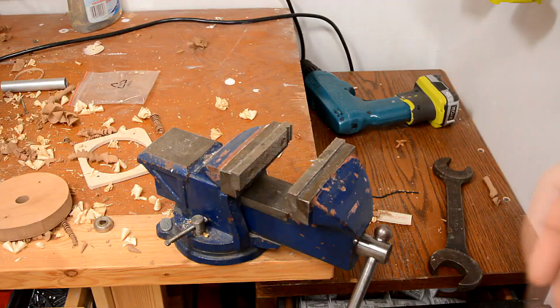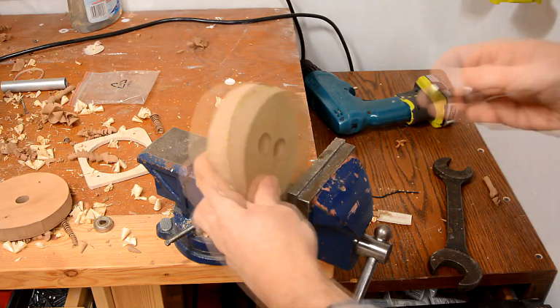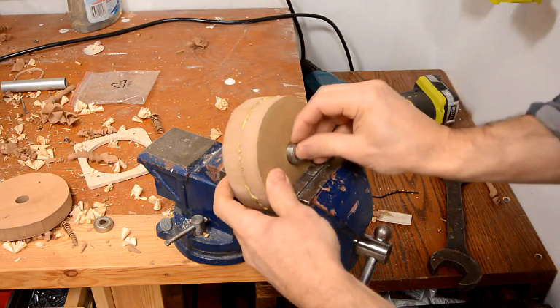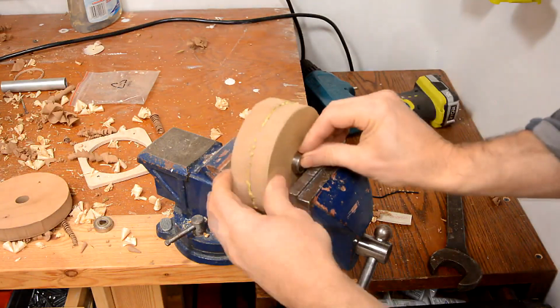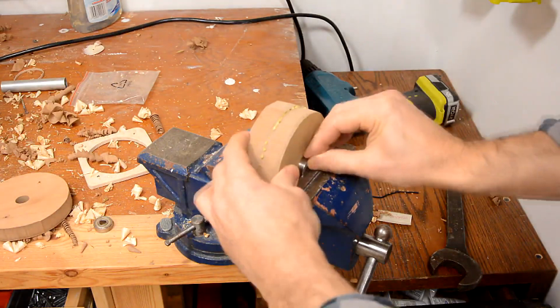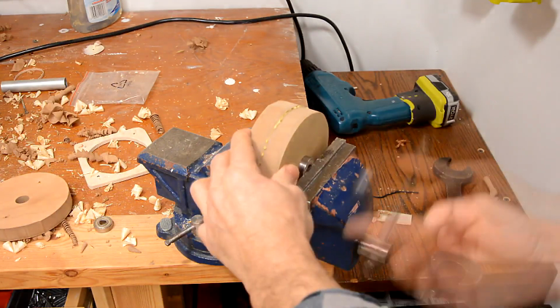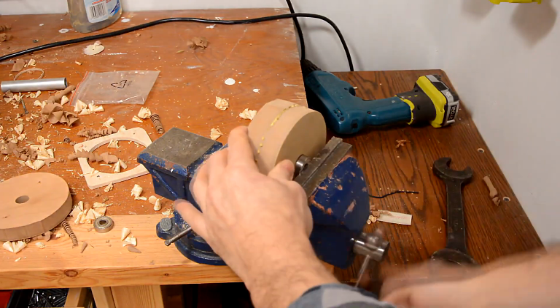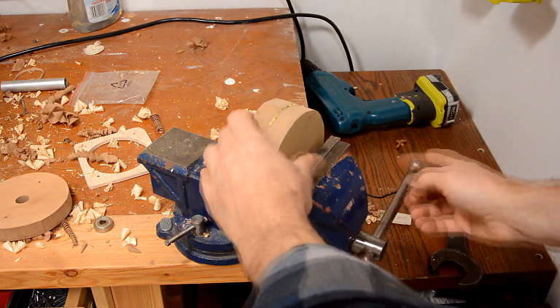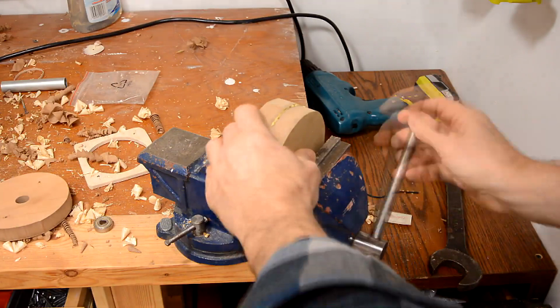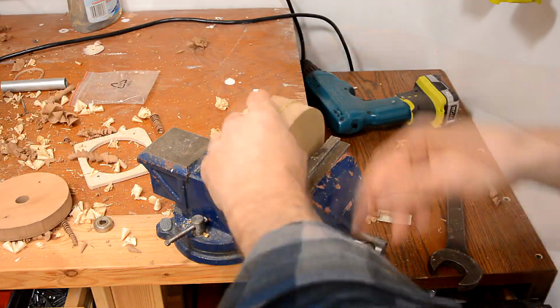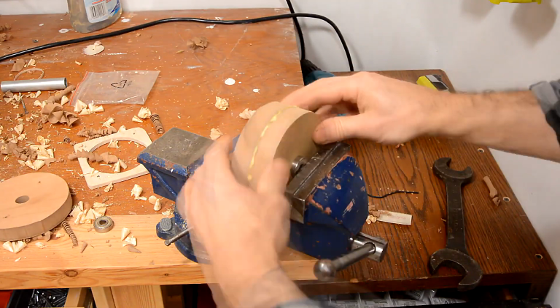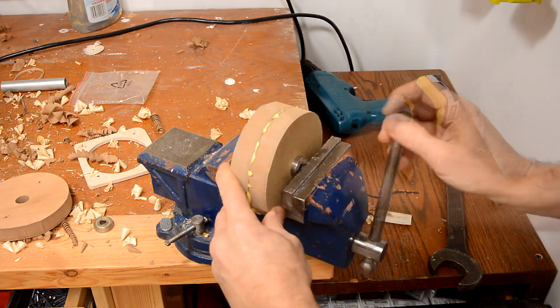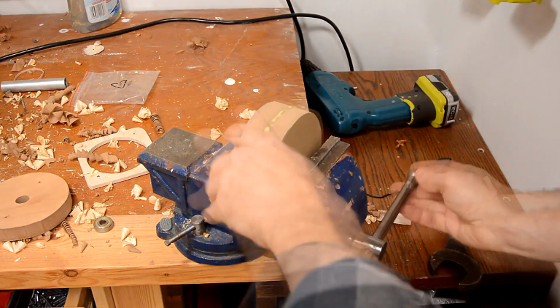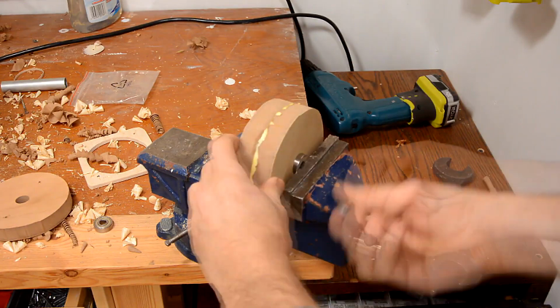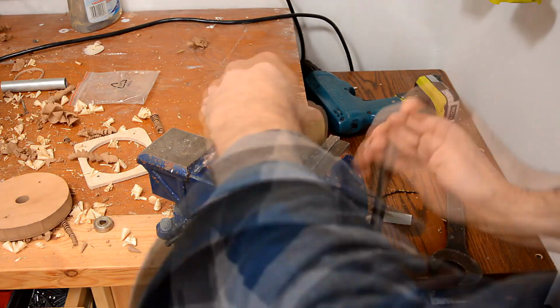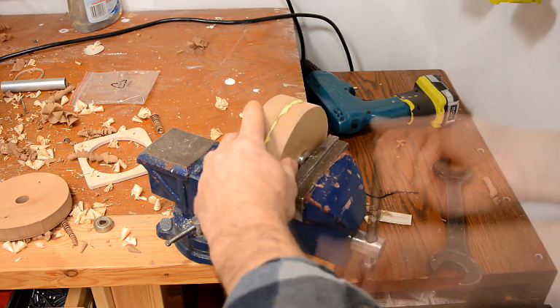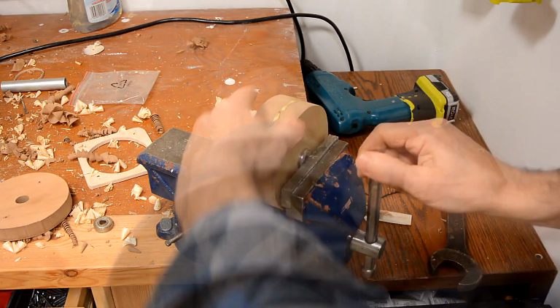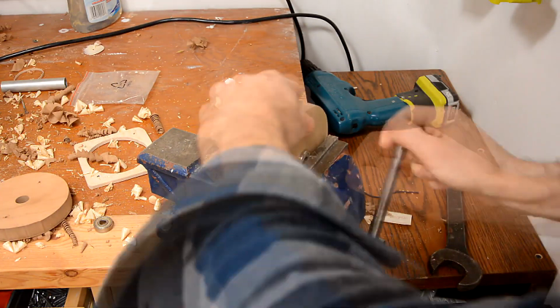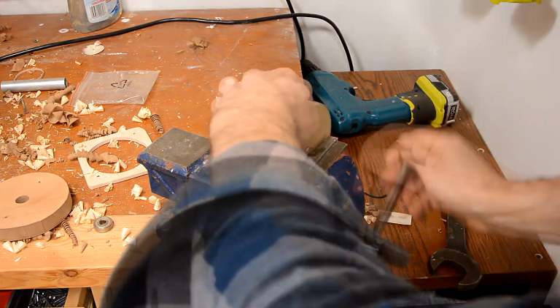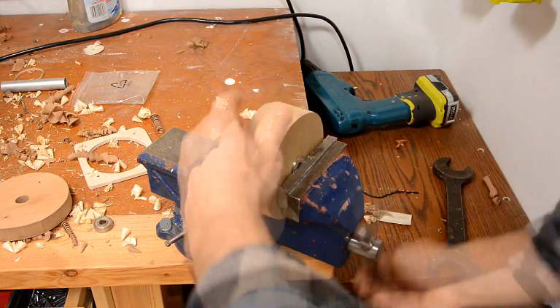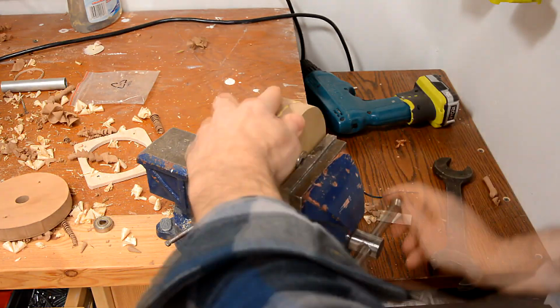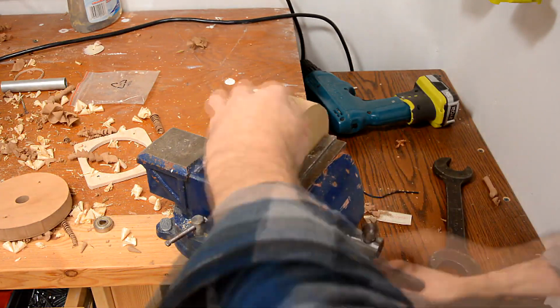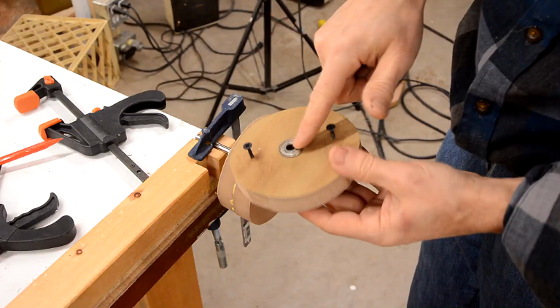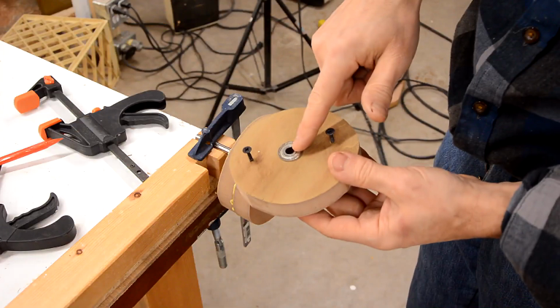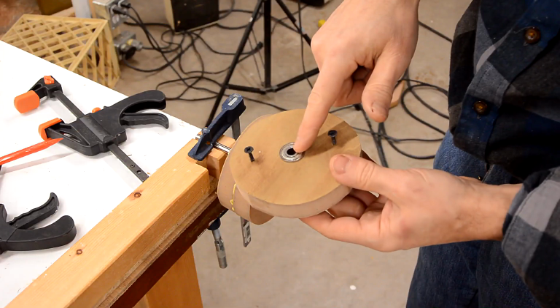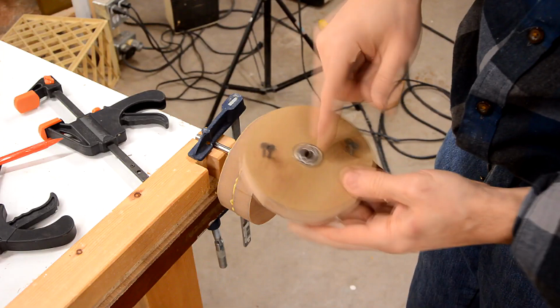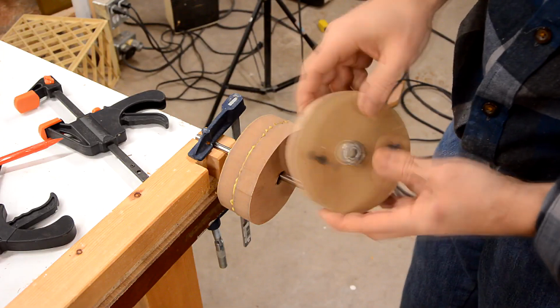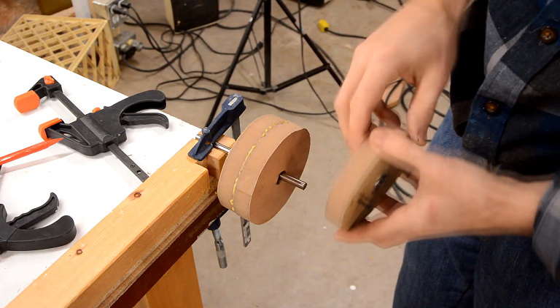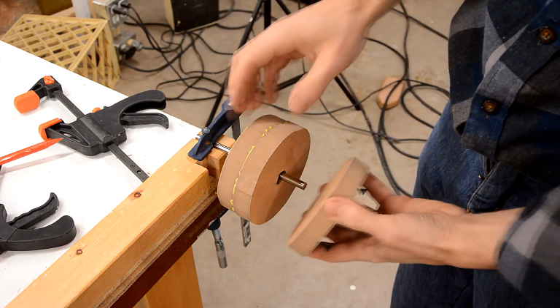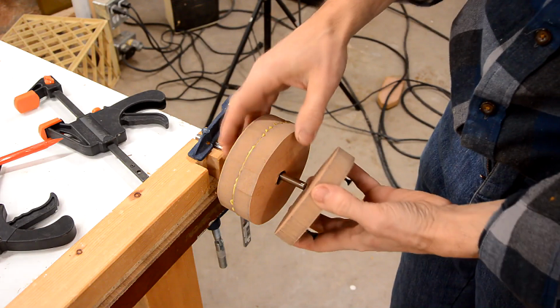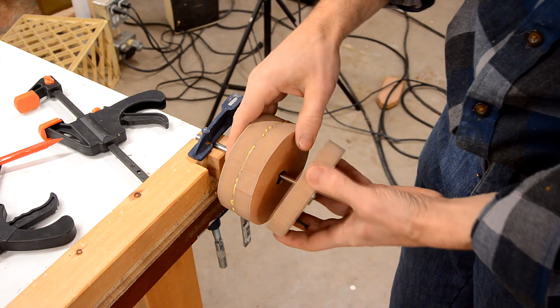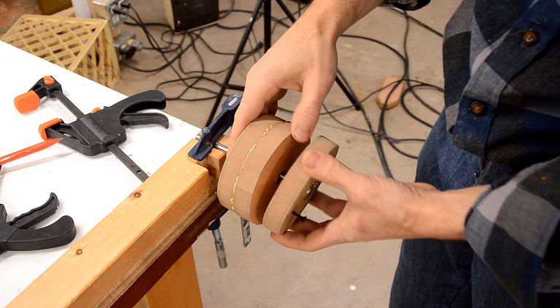The other wheel is much smaller and I'm just using roller skate bearings. And I'm using the same procedure to true that up.